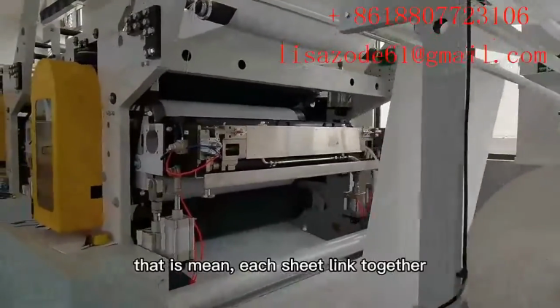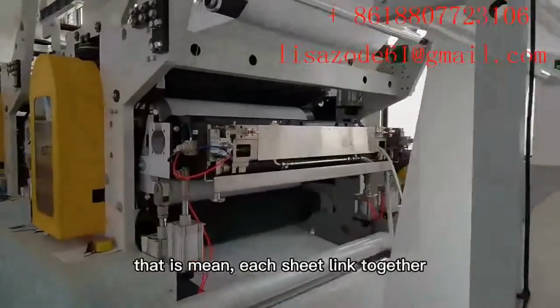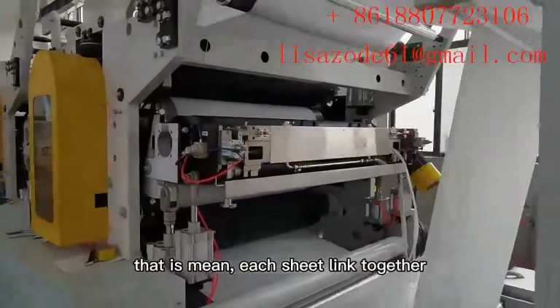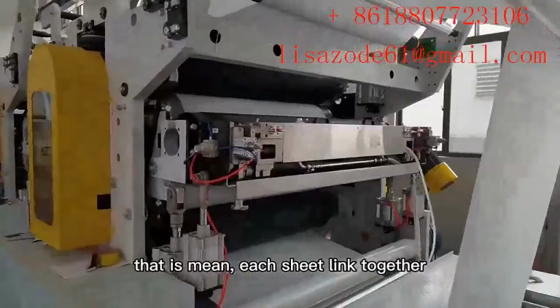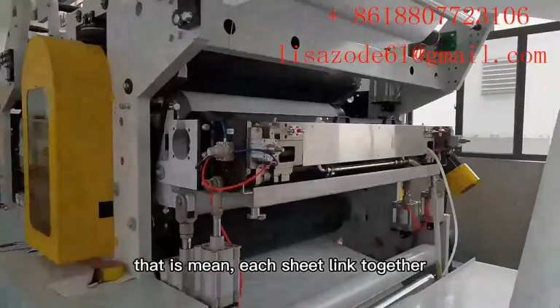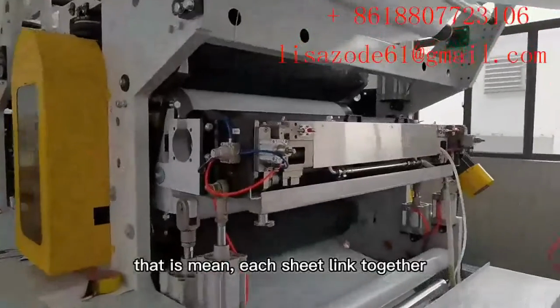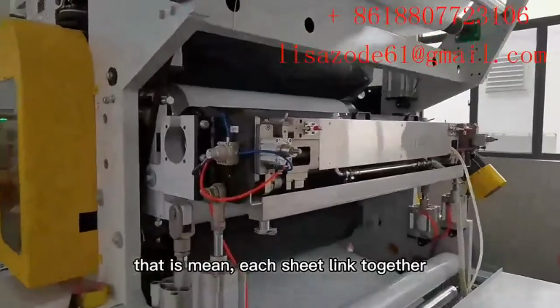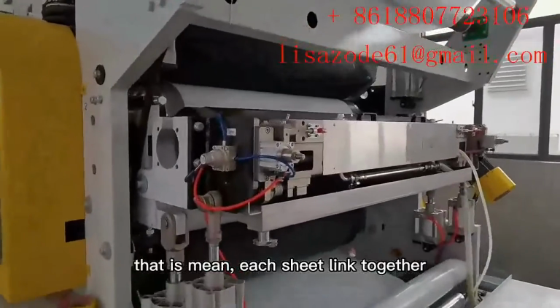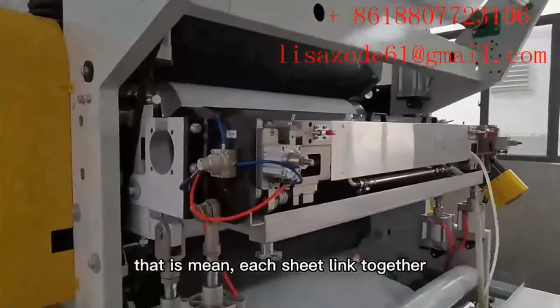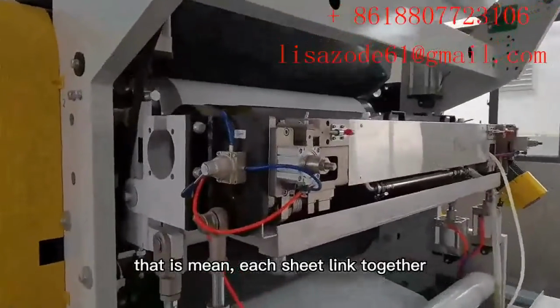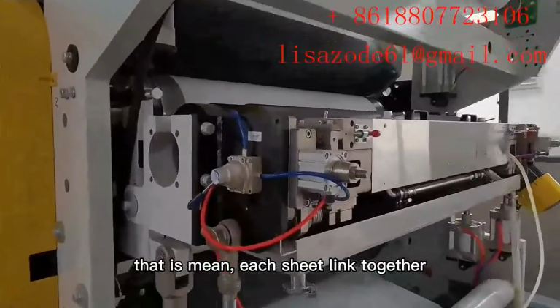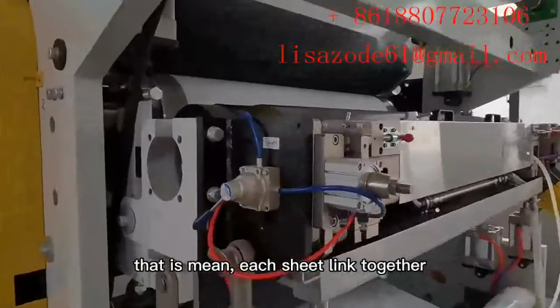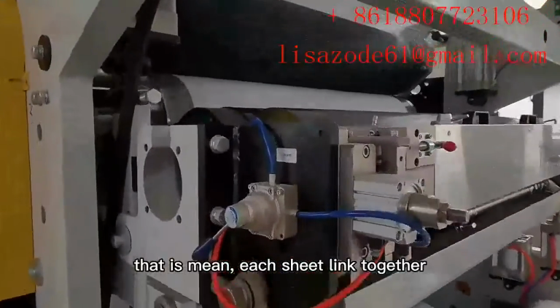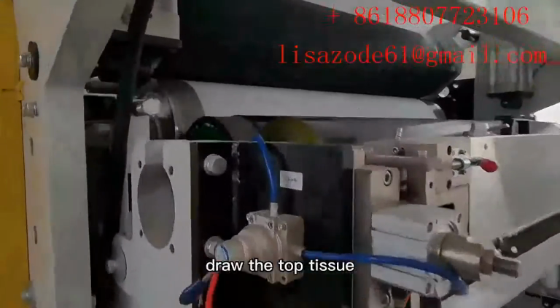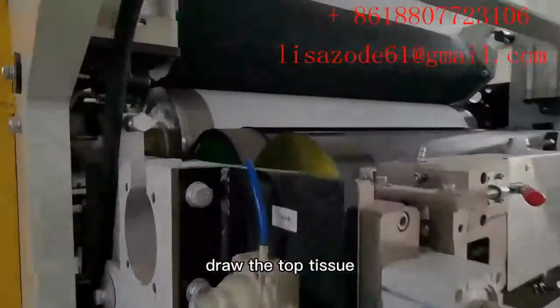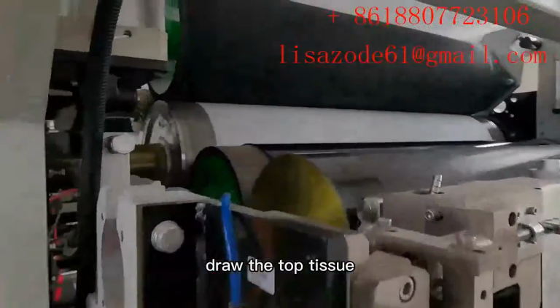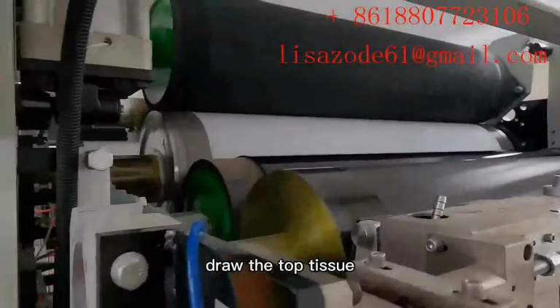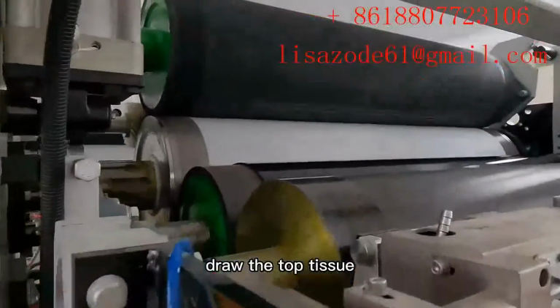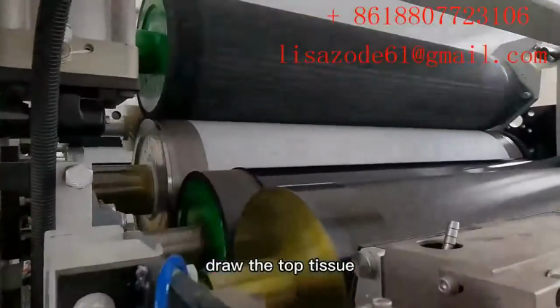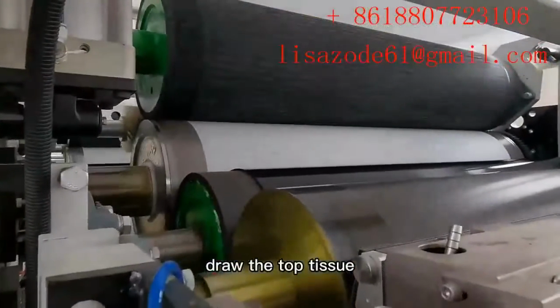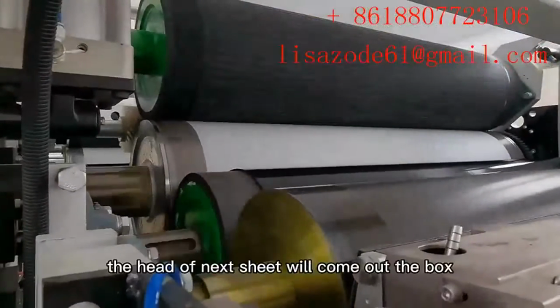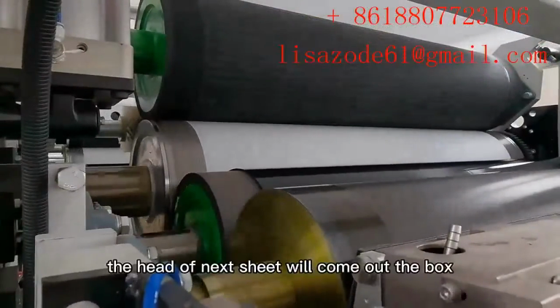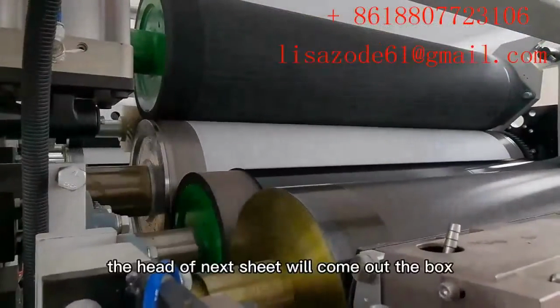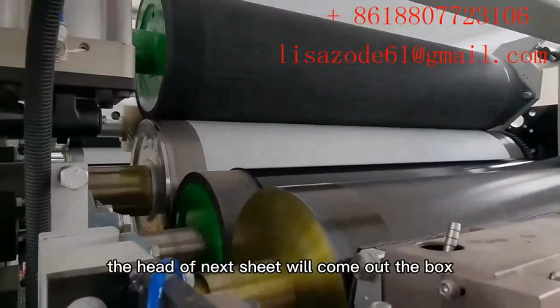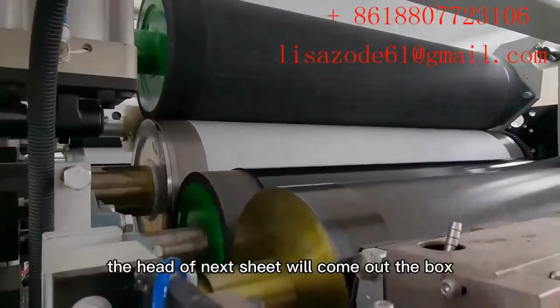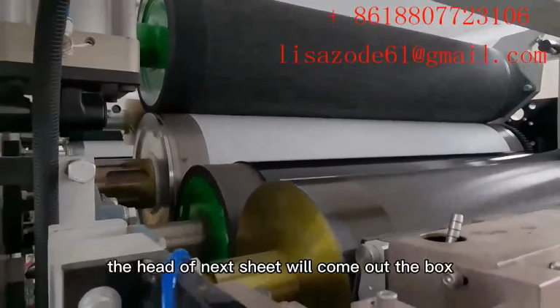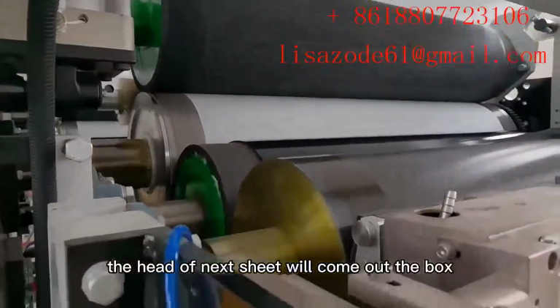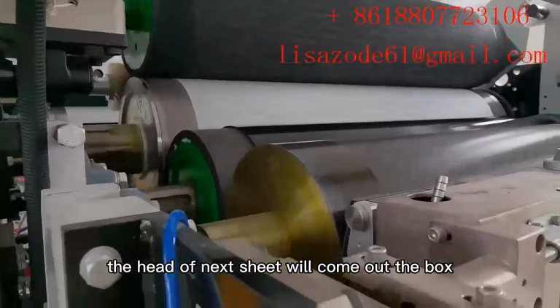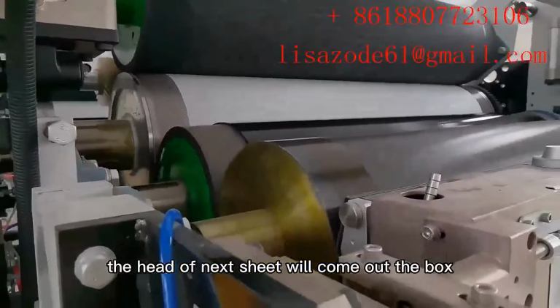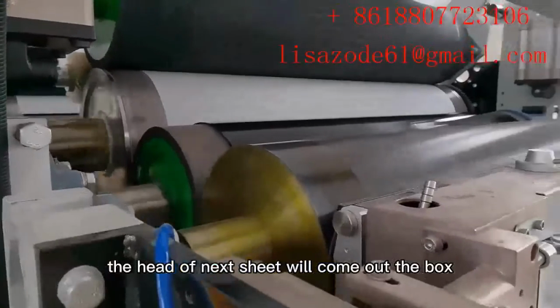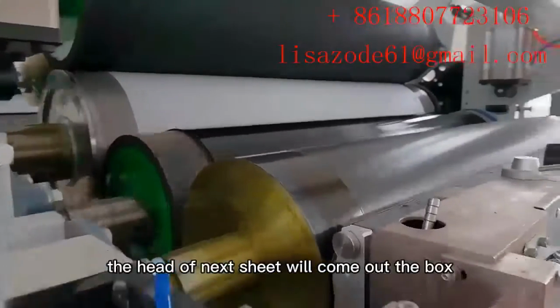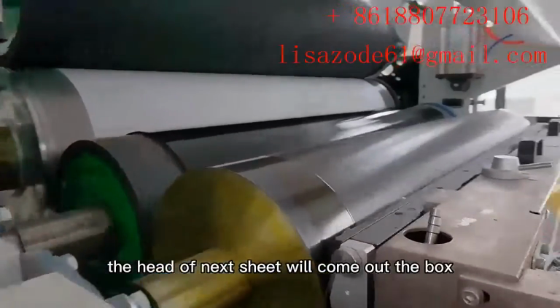That means each sheet is linked together. Draw the top tissue, and the head of the next sheet will come out of the box.